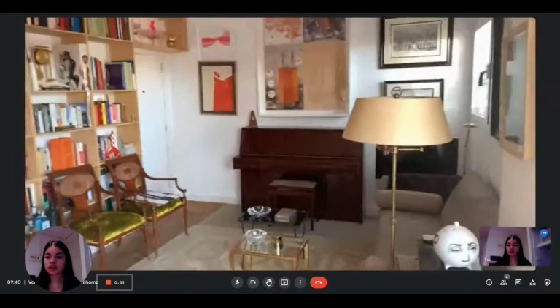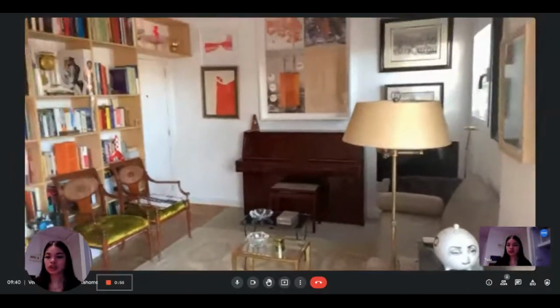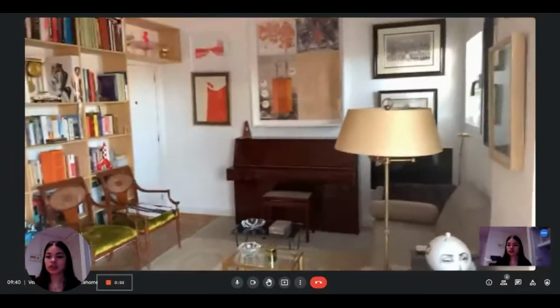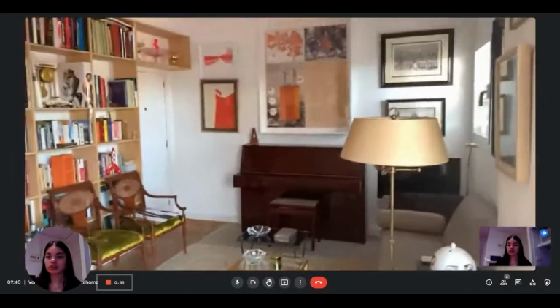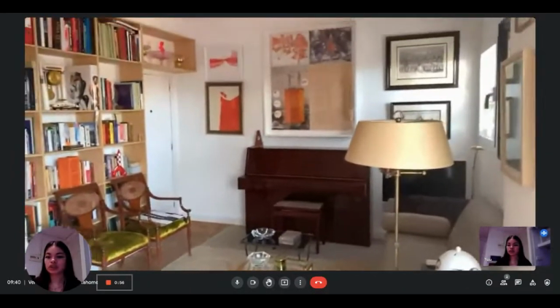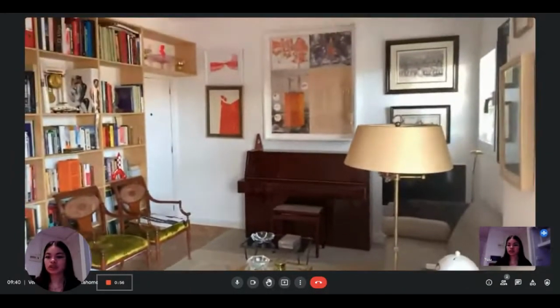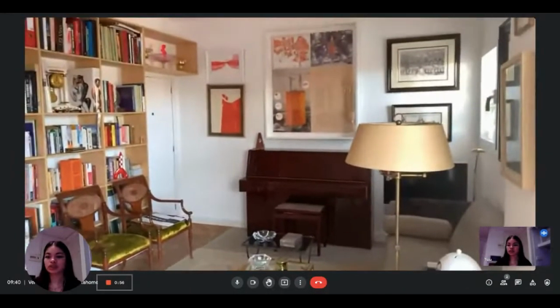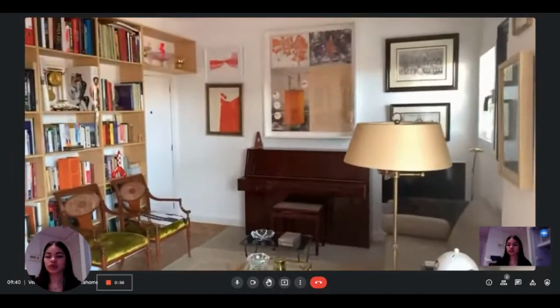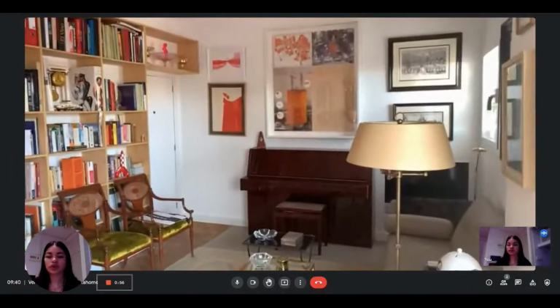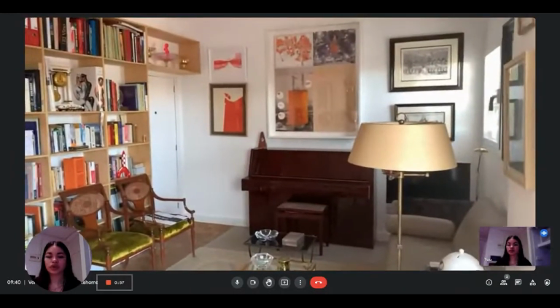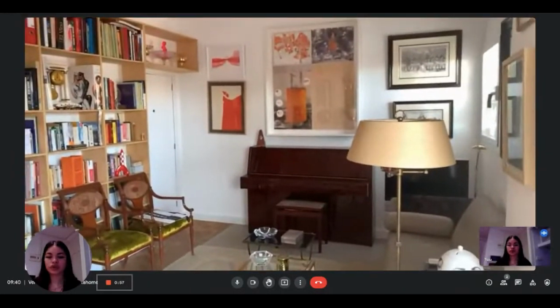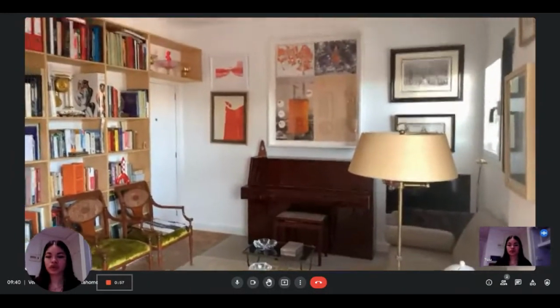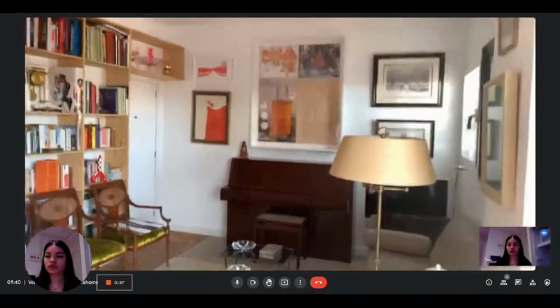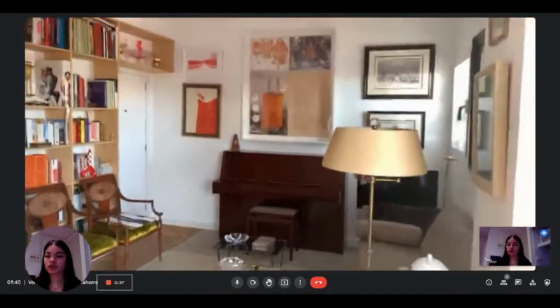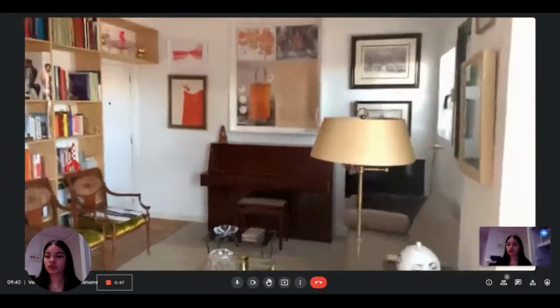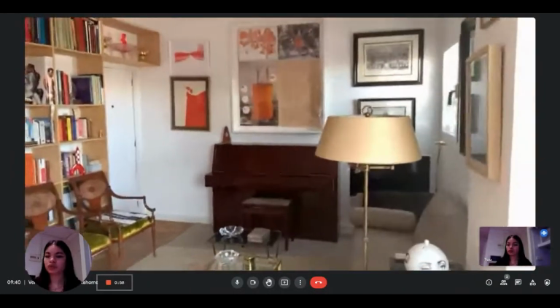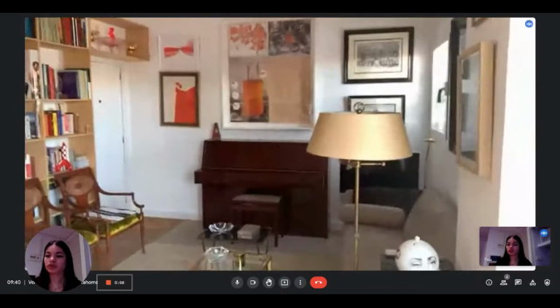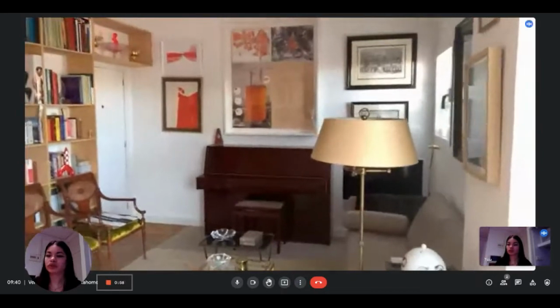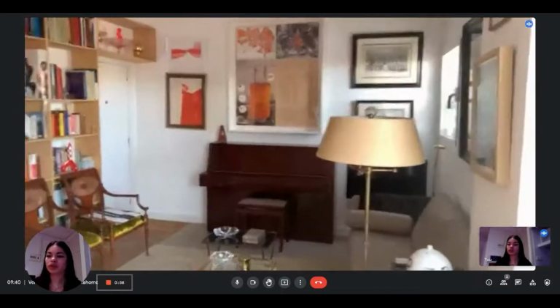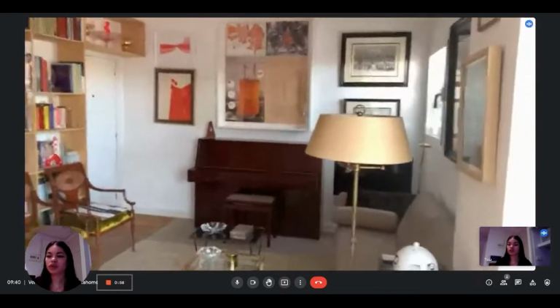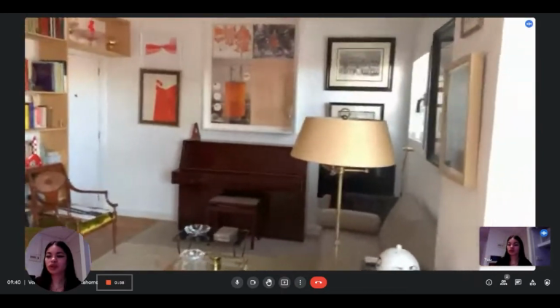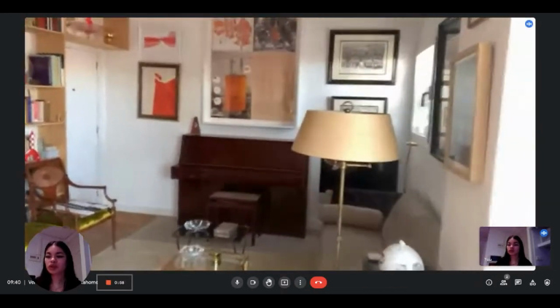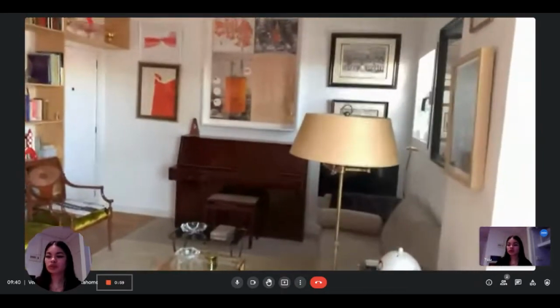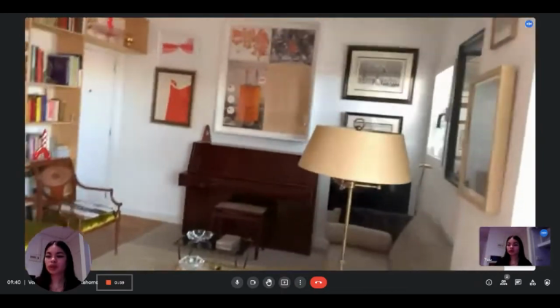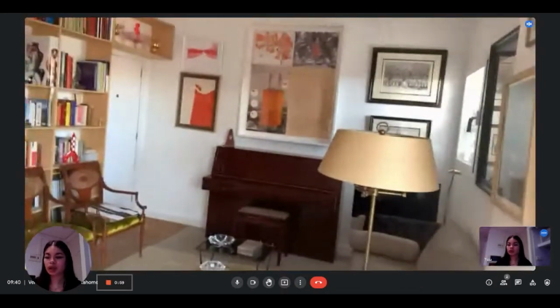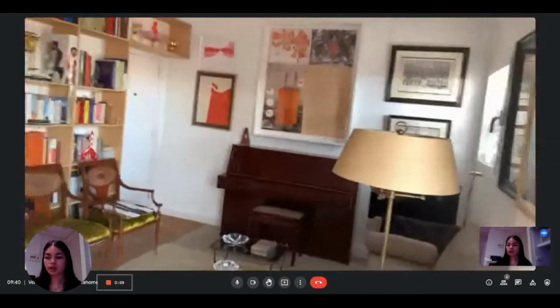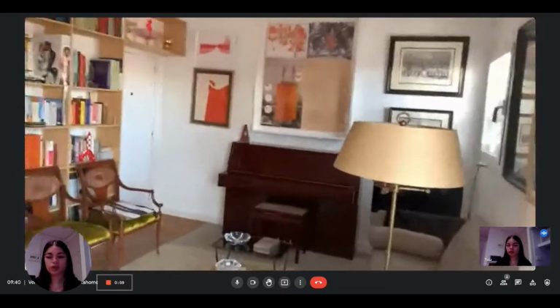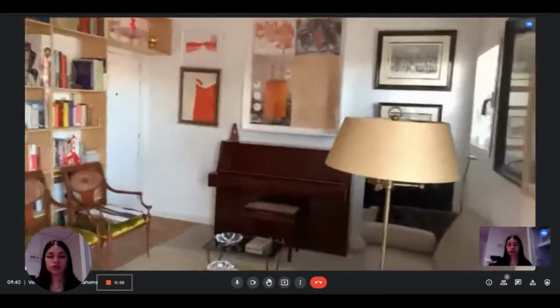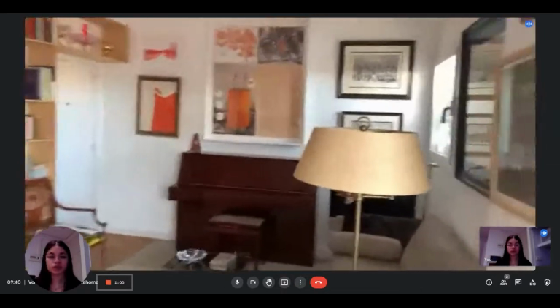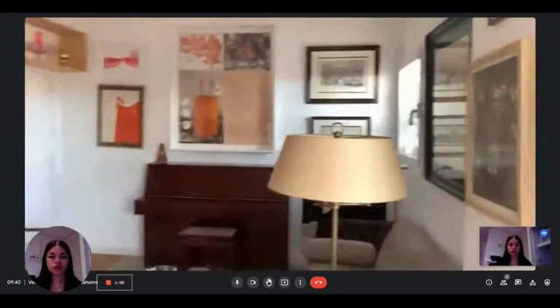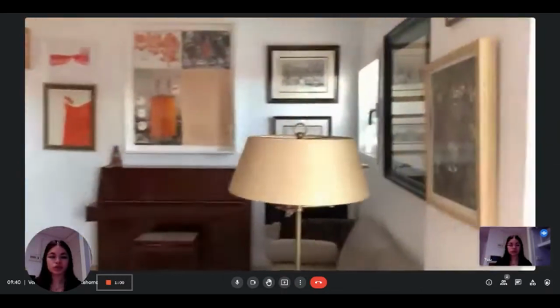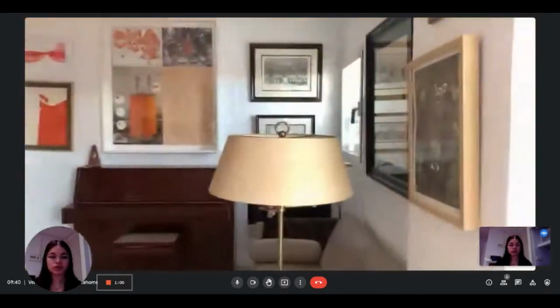This is another view of the living room. You also have a big library, so that's a nice touch.